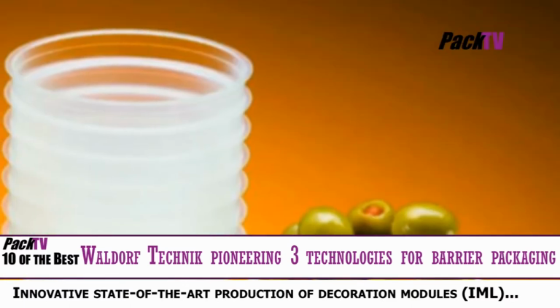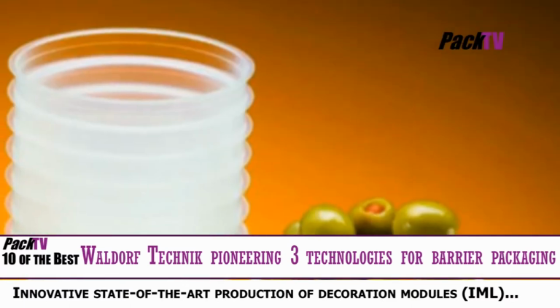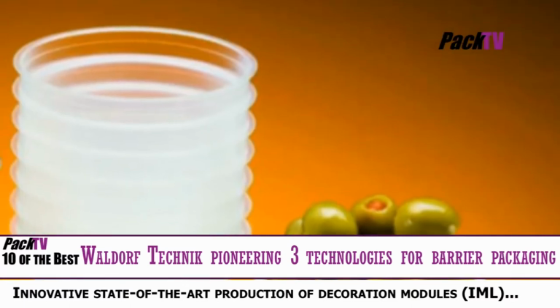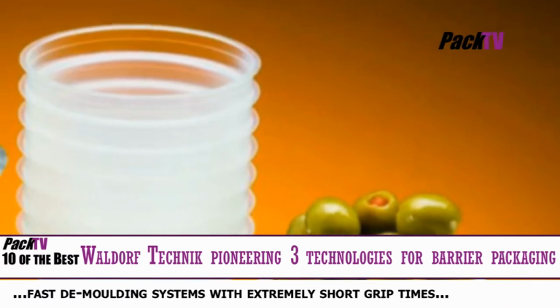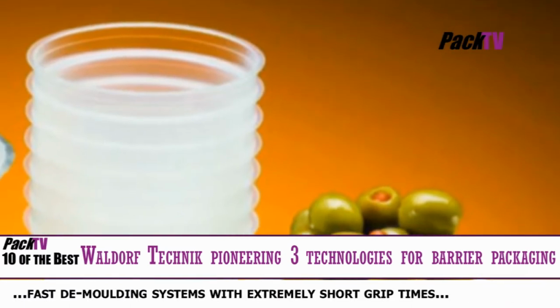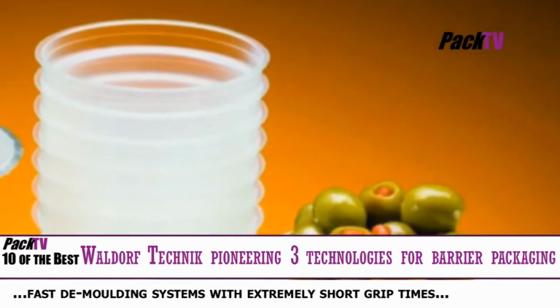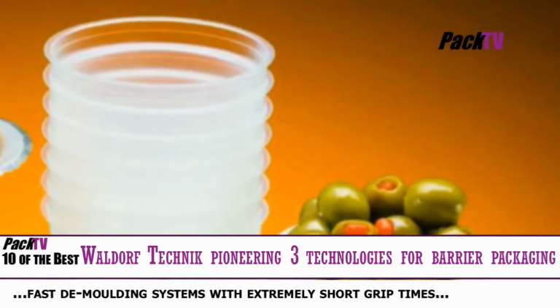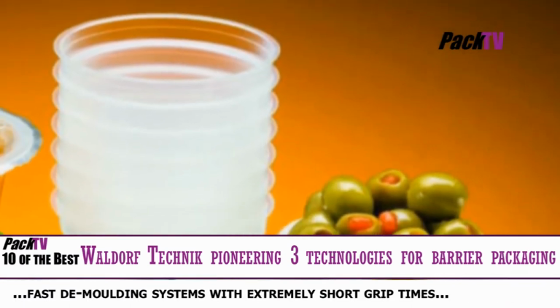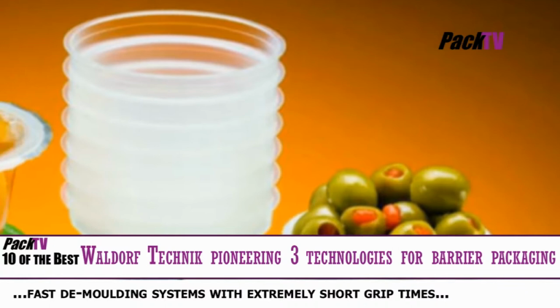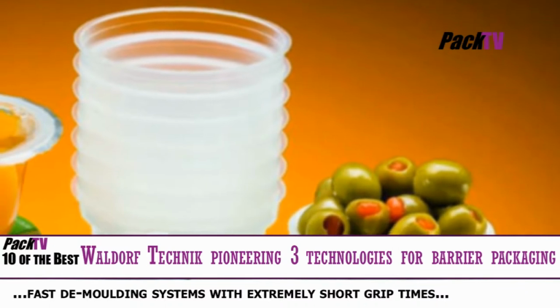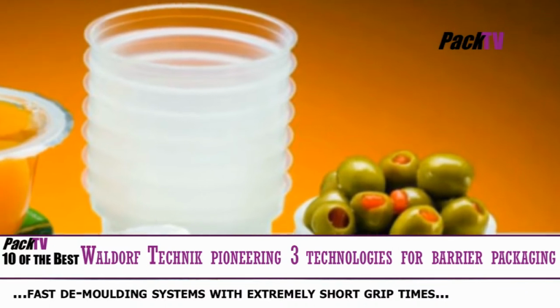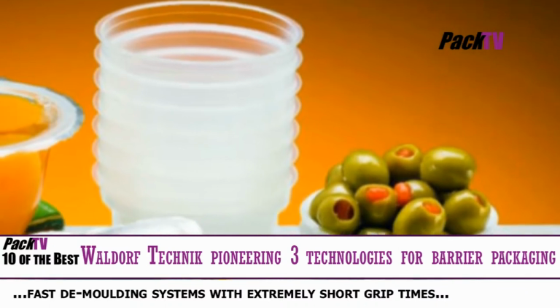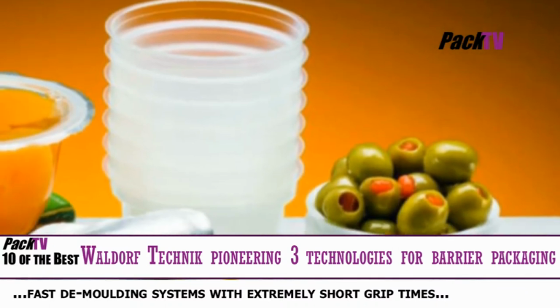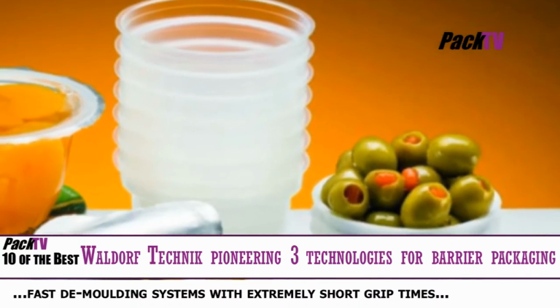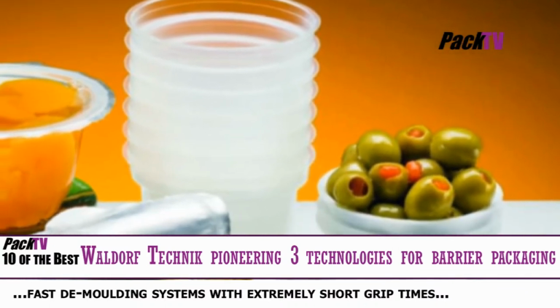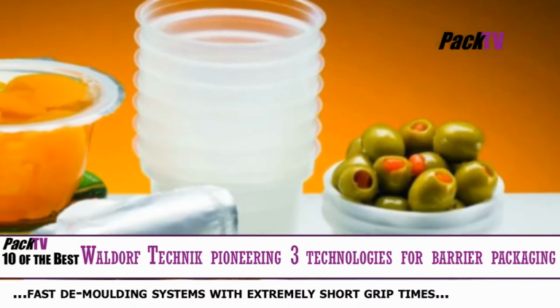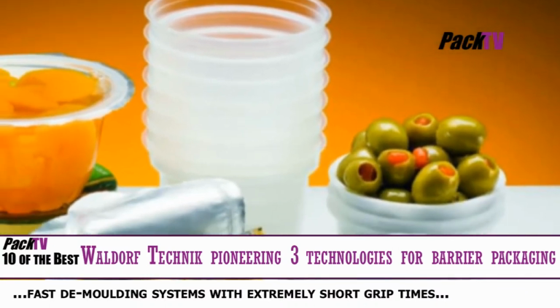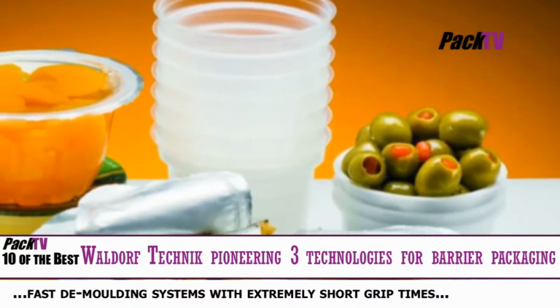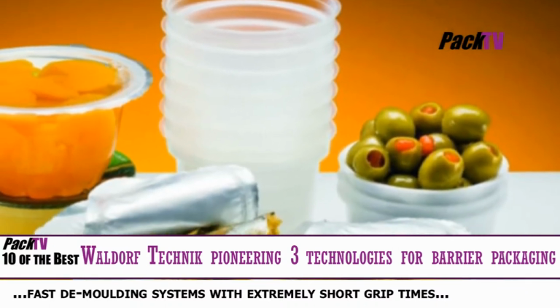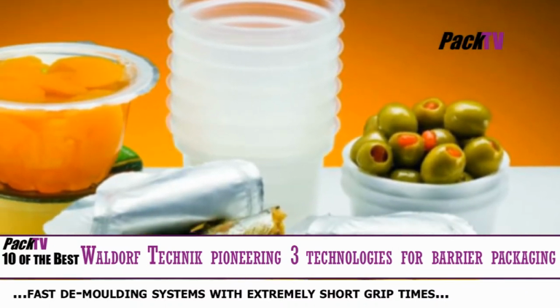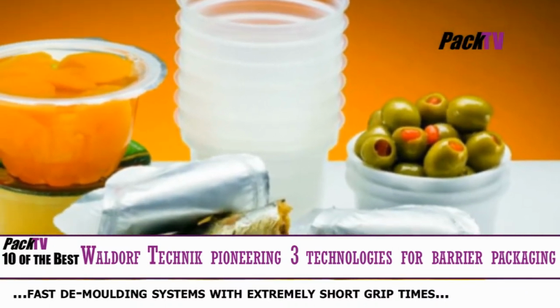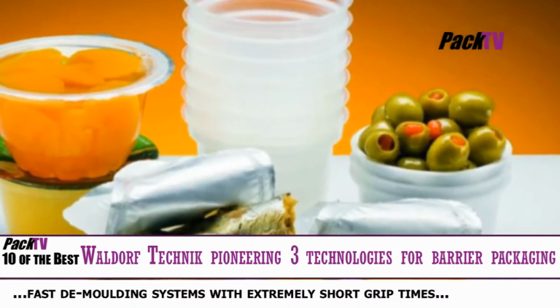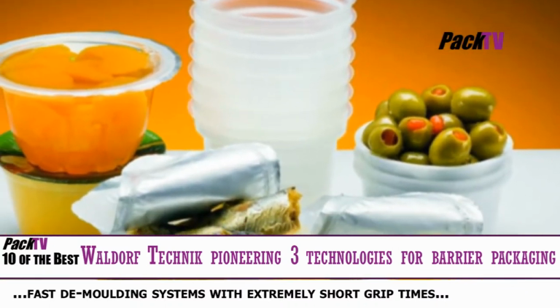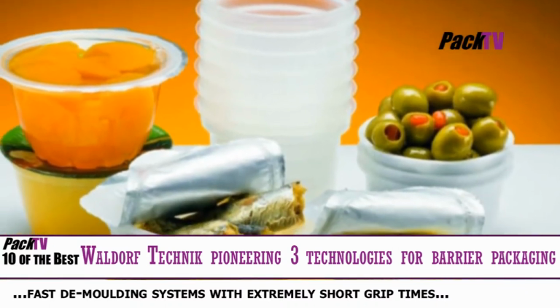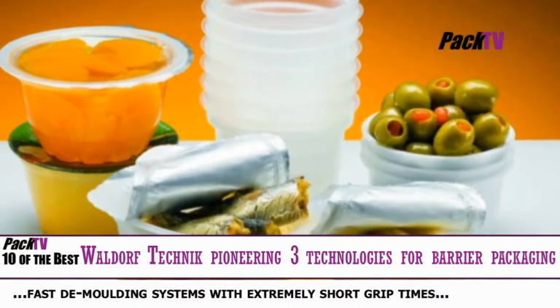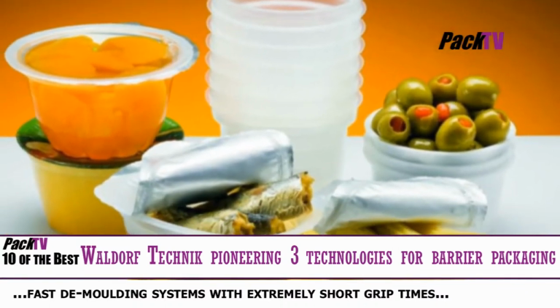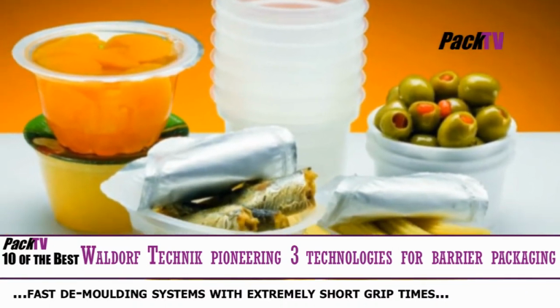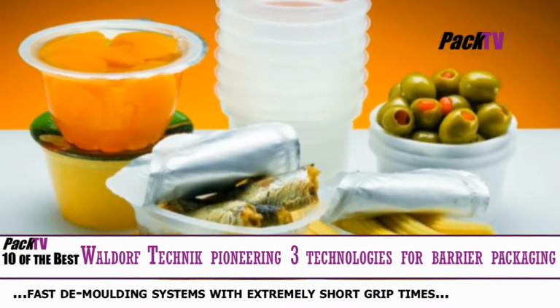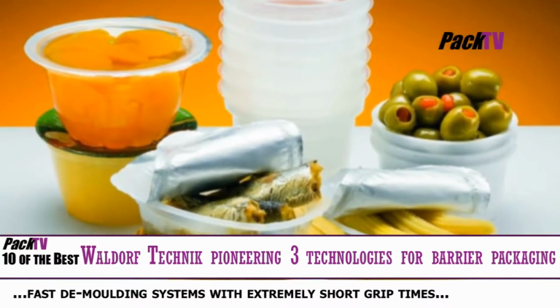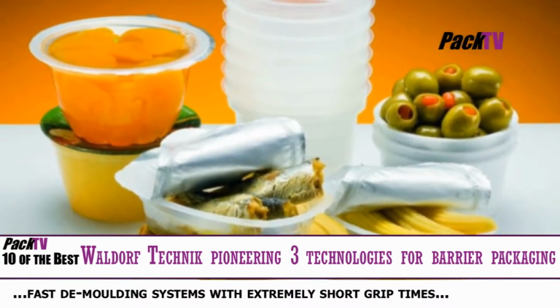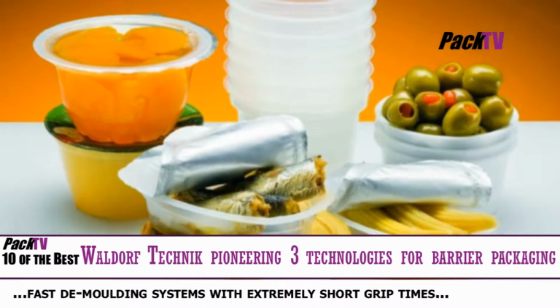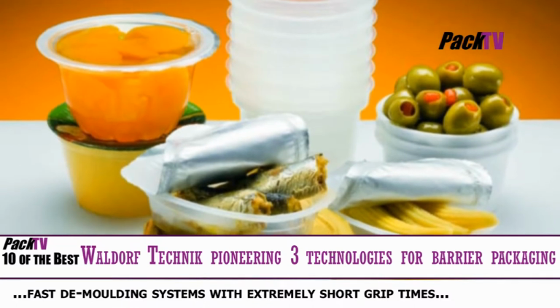Their markets primarily include the medical, technical, laboratory and cleanroom sector, as well as the packaging industry for food and healthcare.